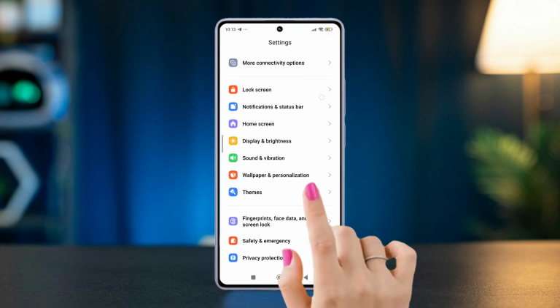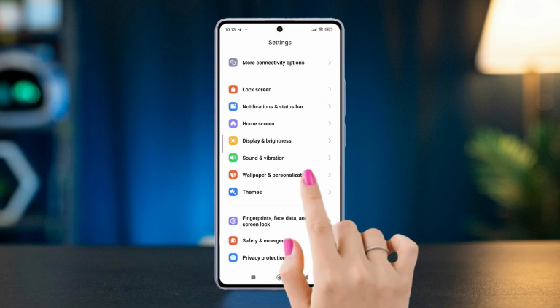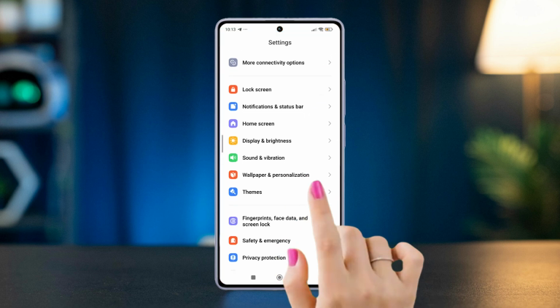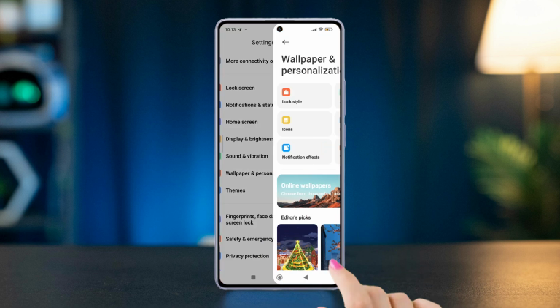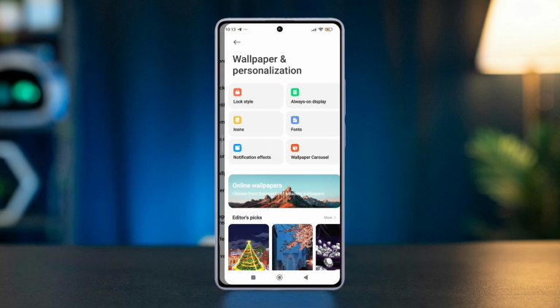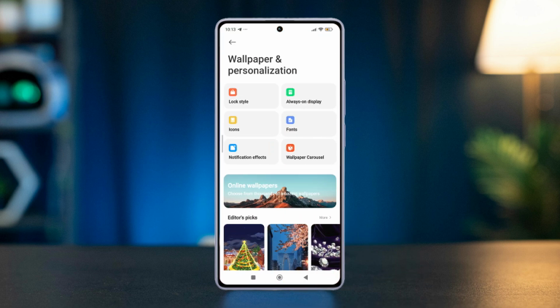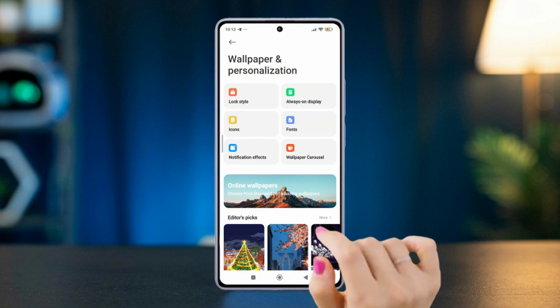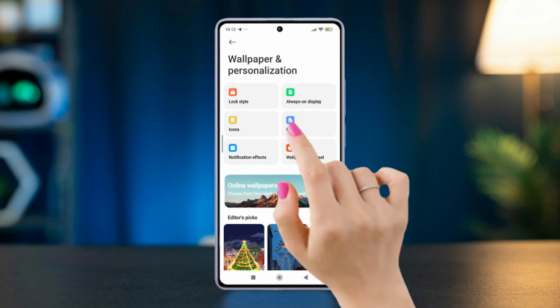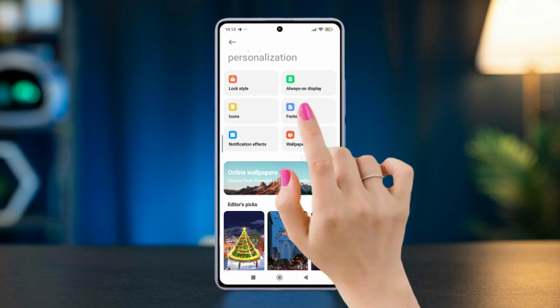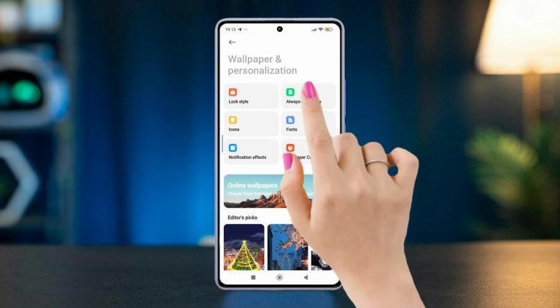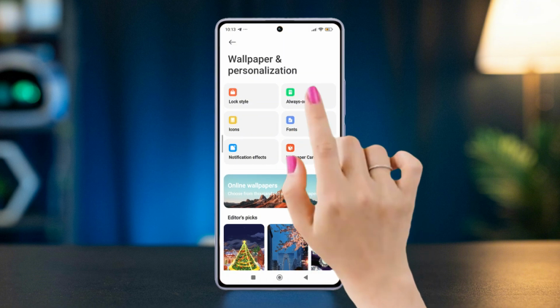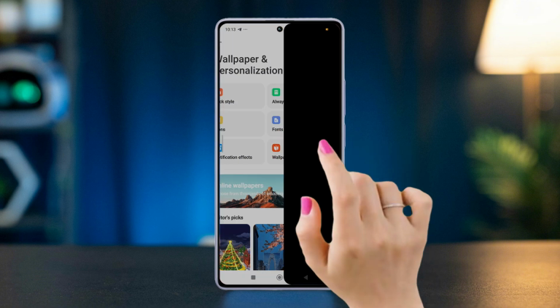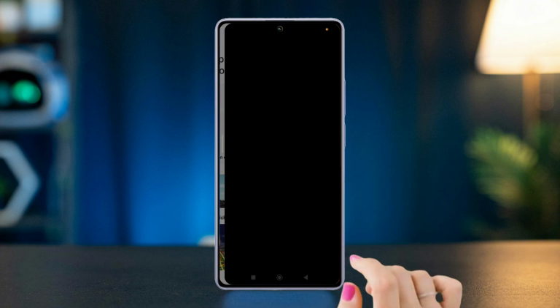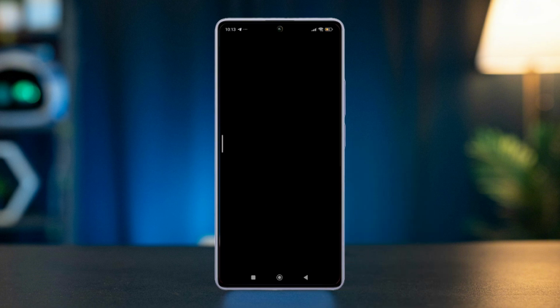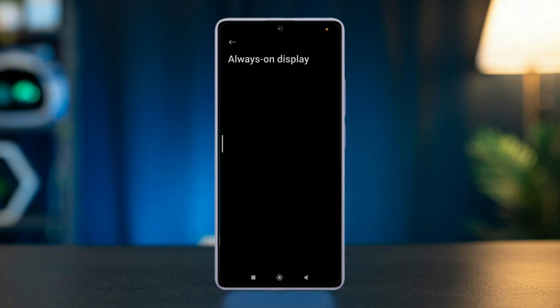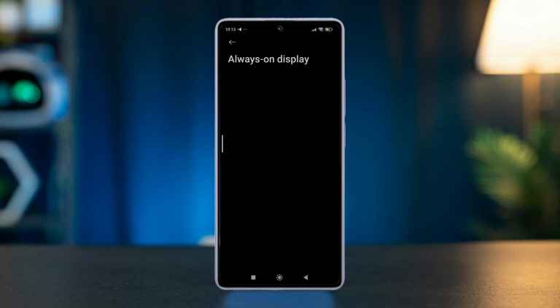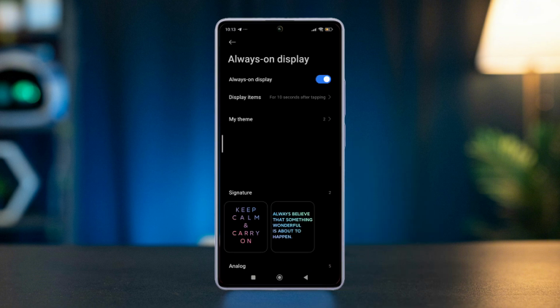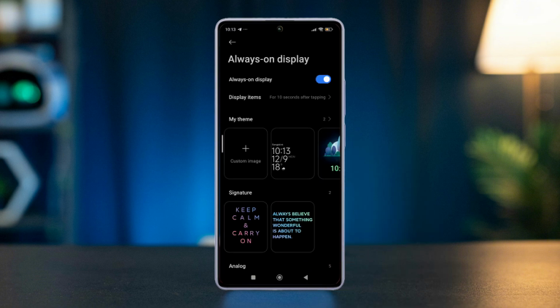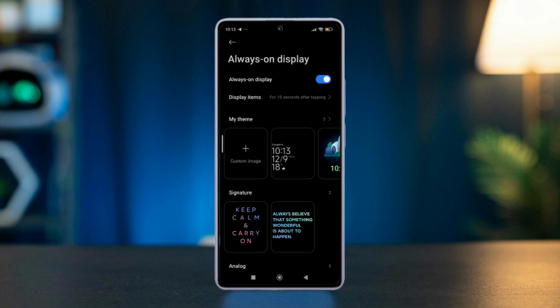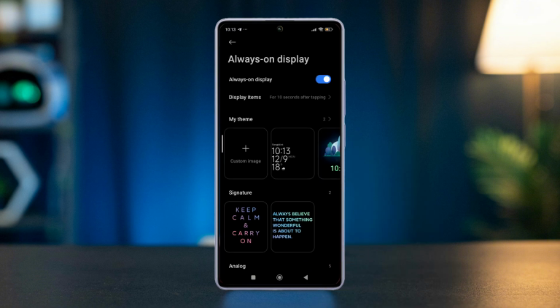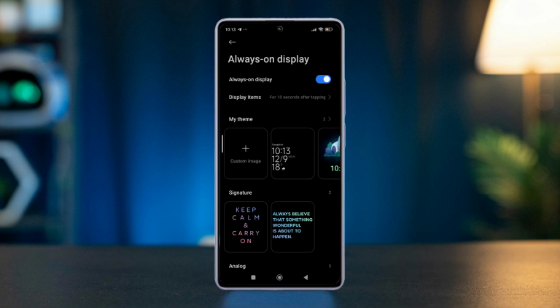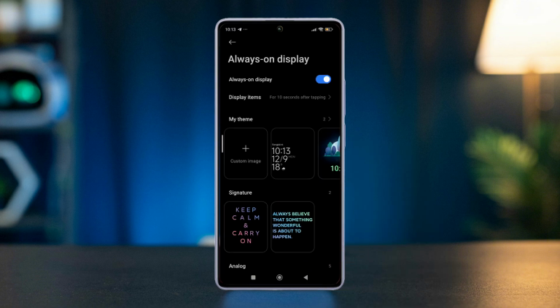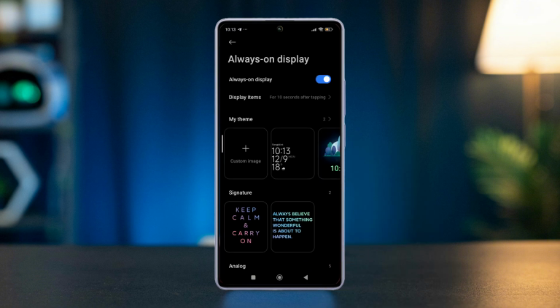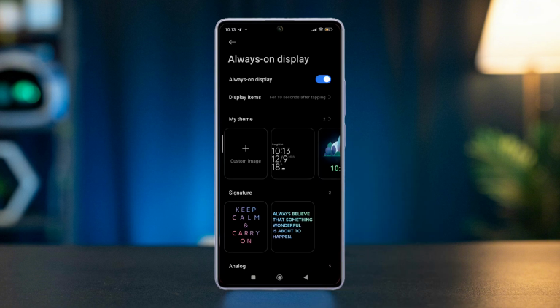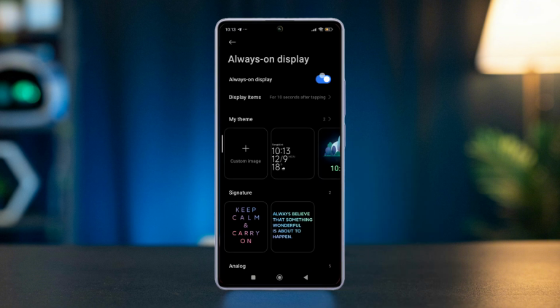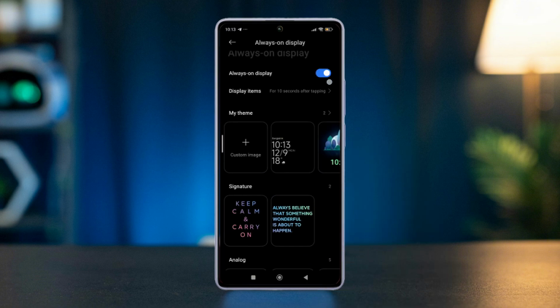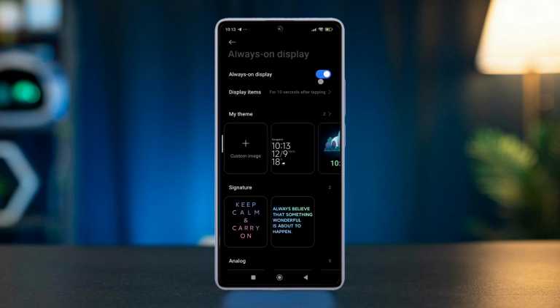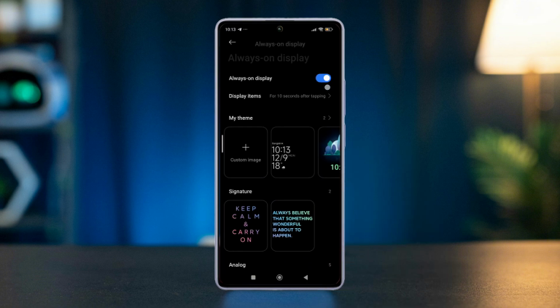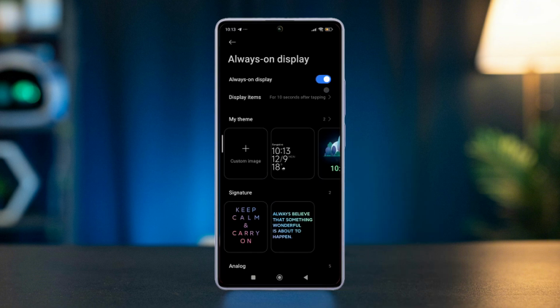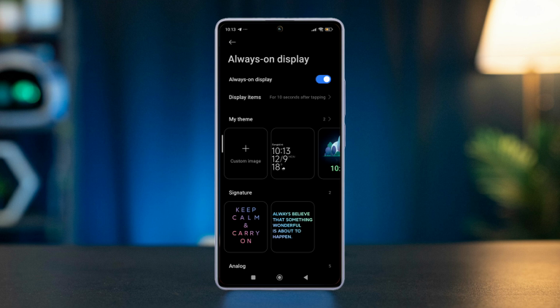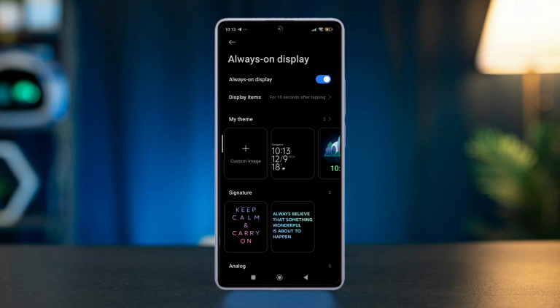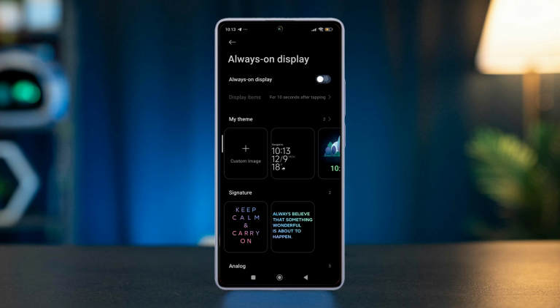Press Always On Display again, then turn it off.